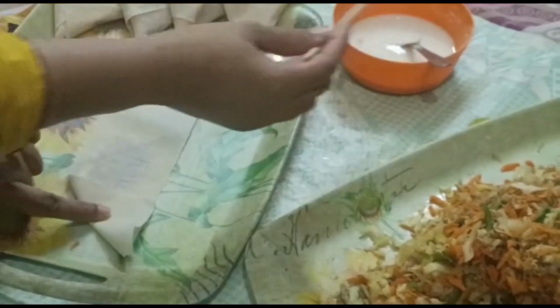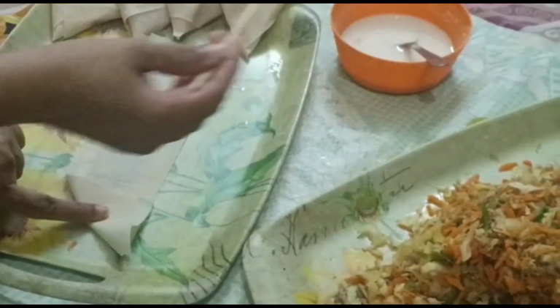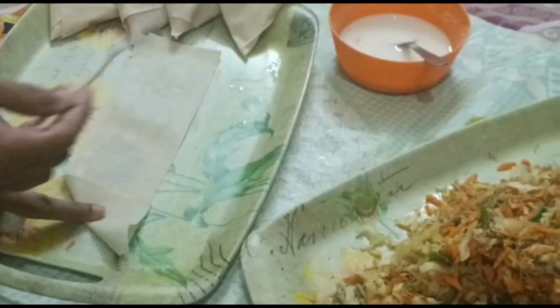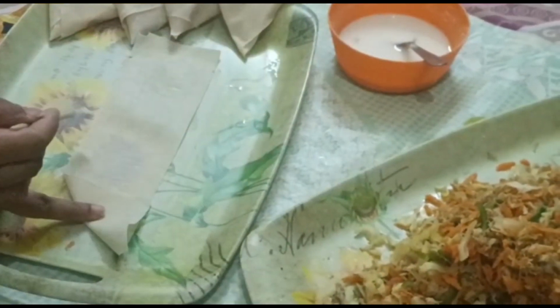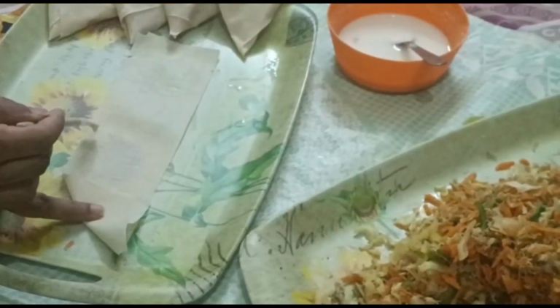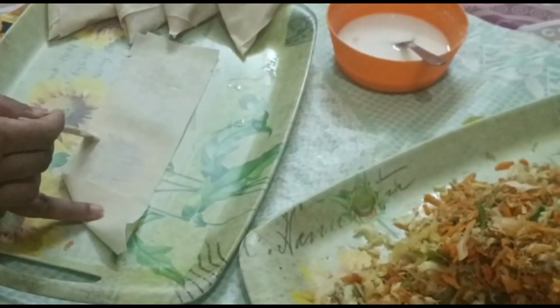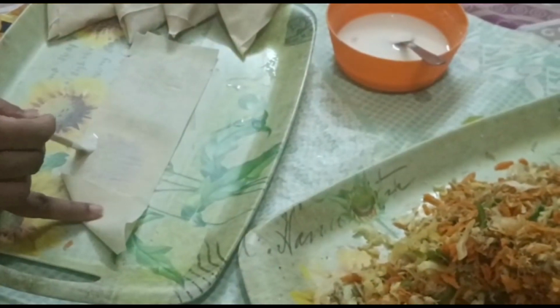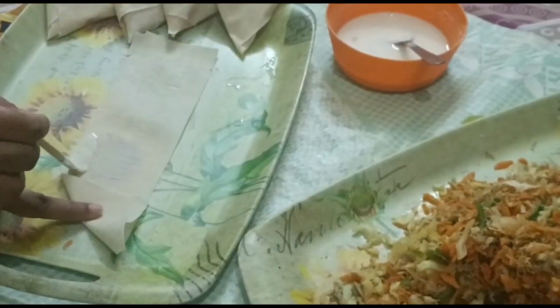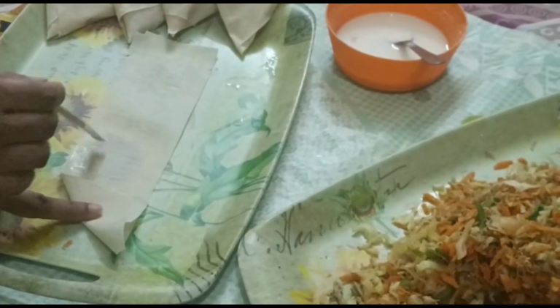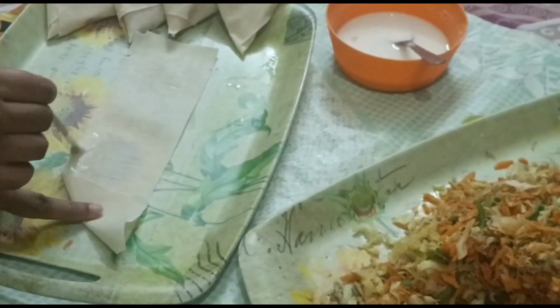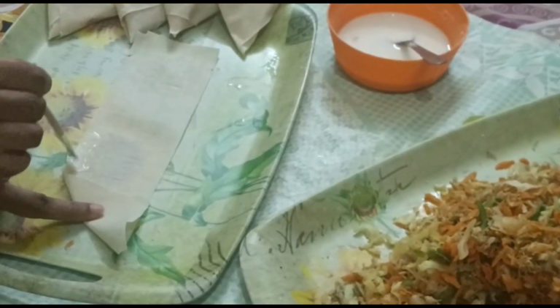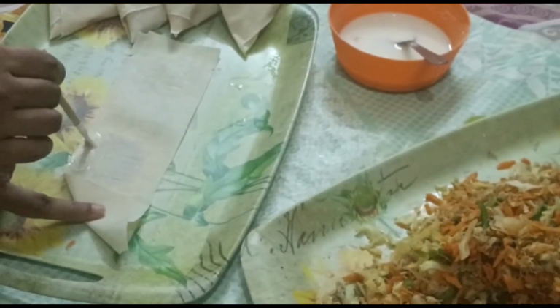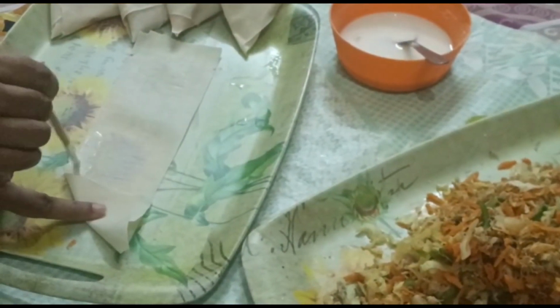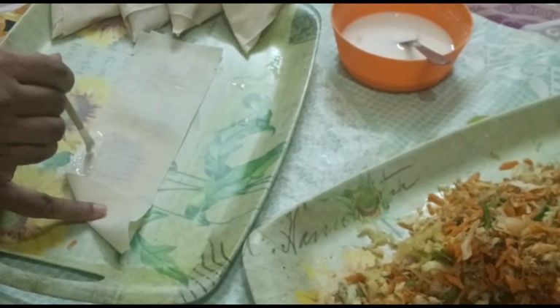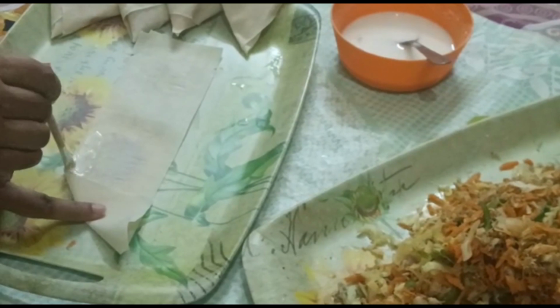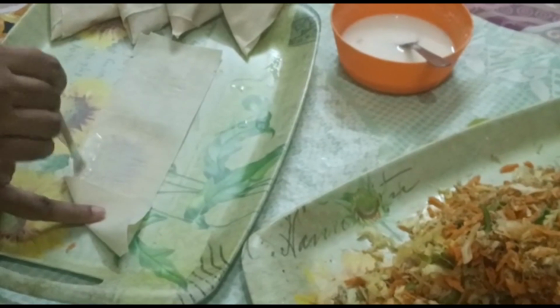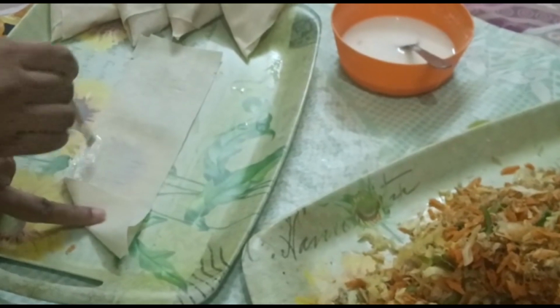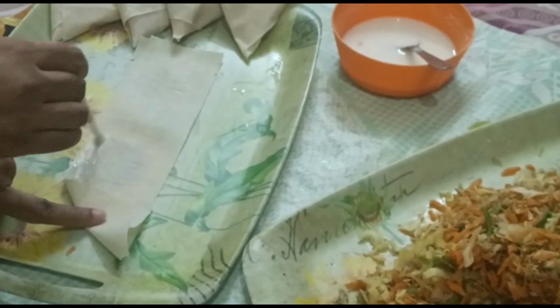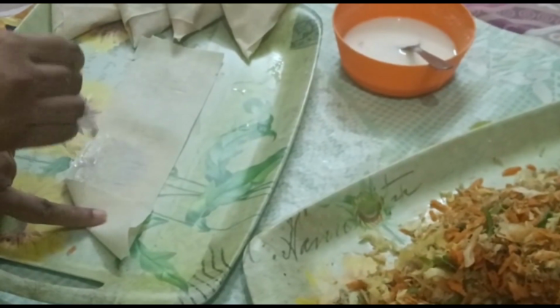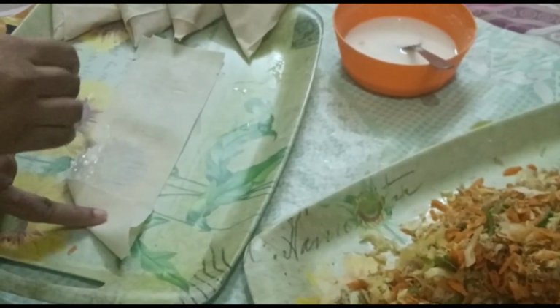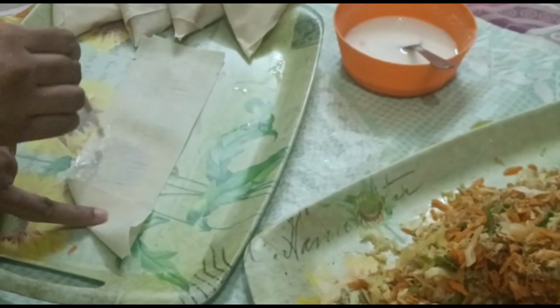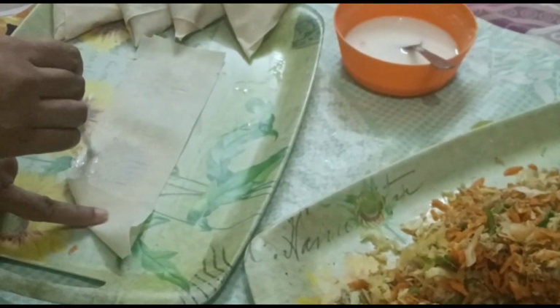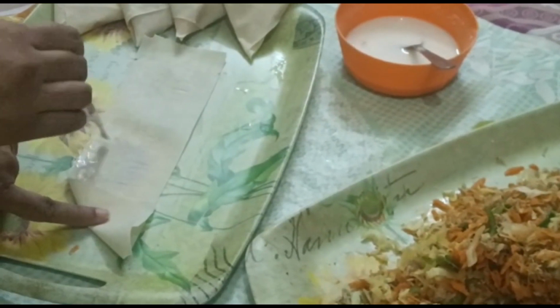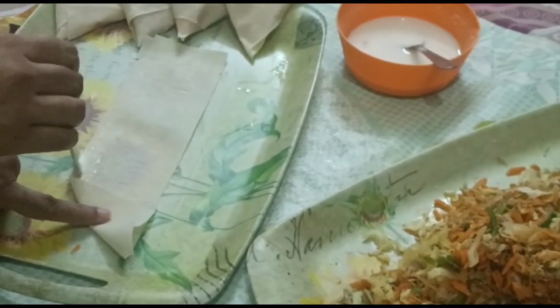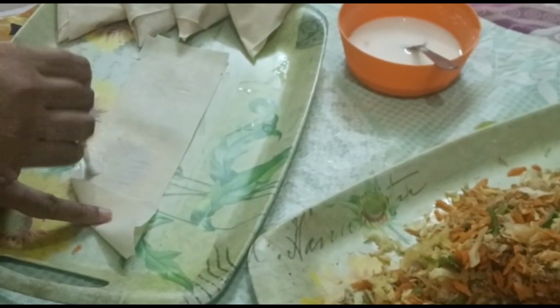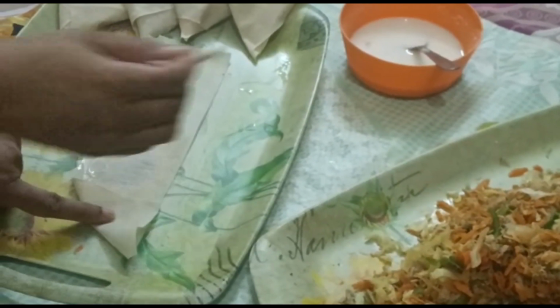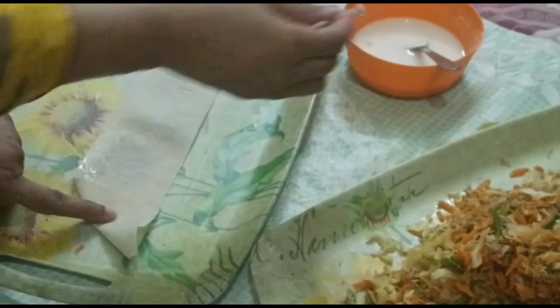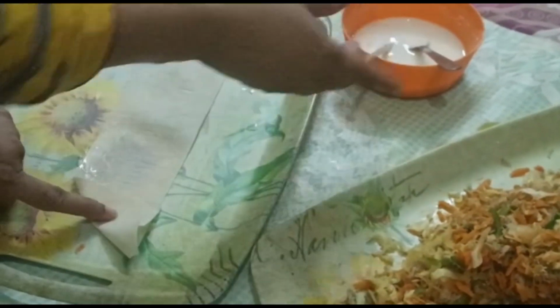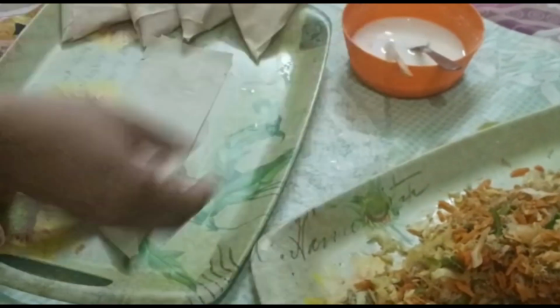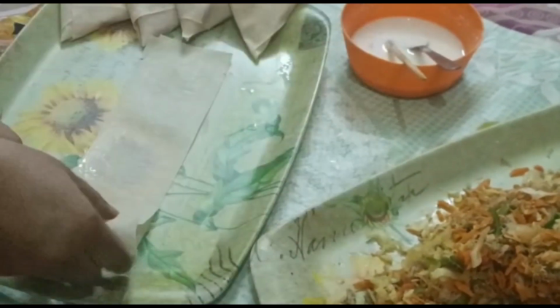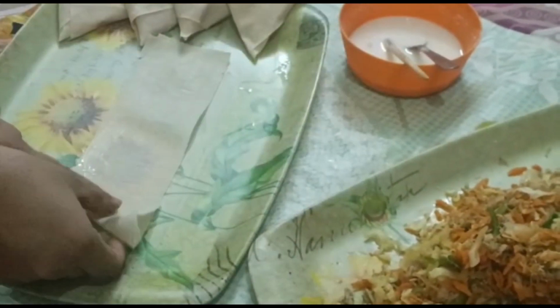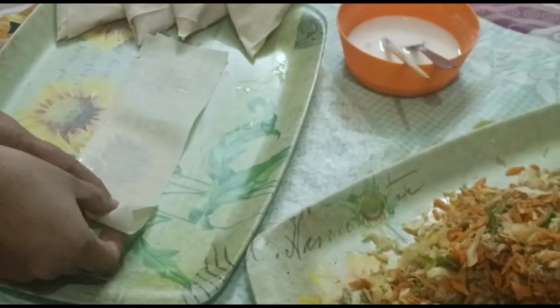You have to make a triangle shape. You have to fold it into a triangle on the opposite side.